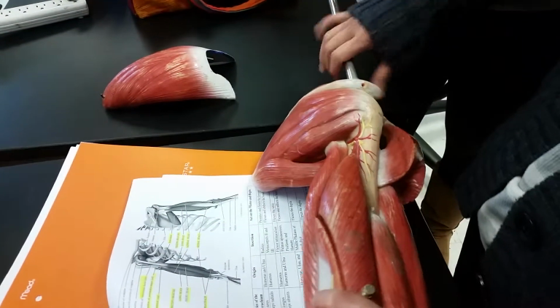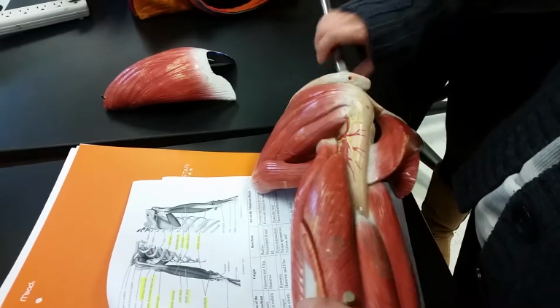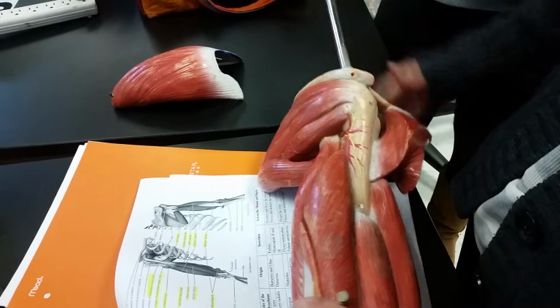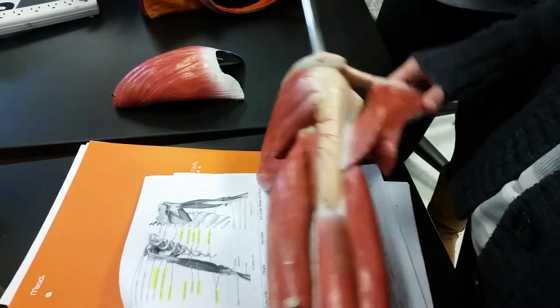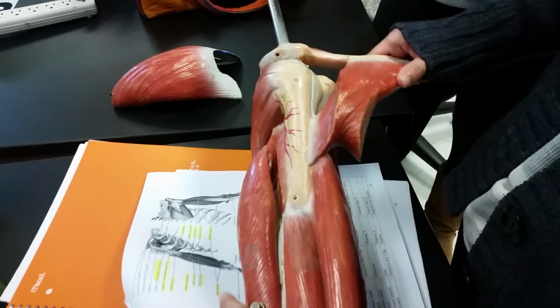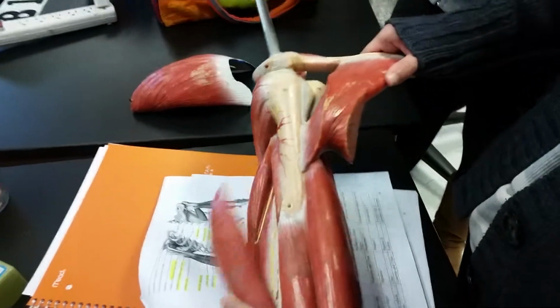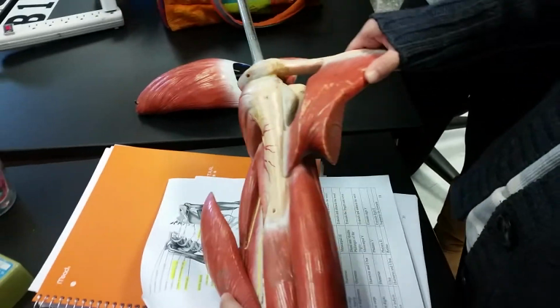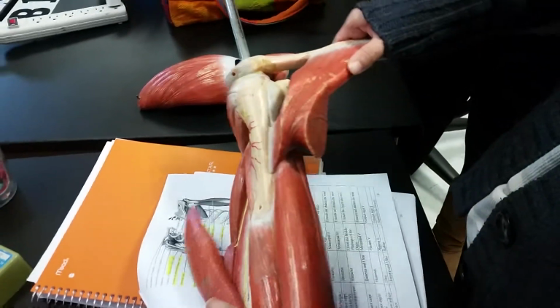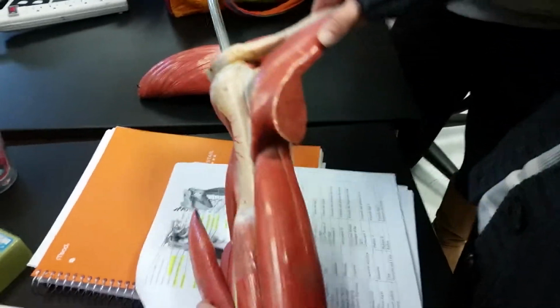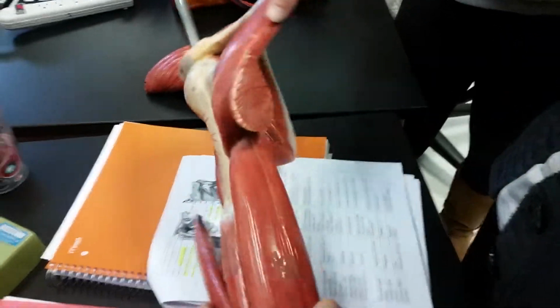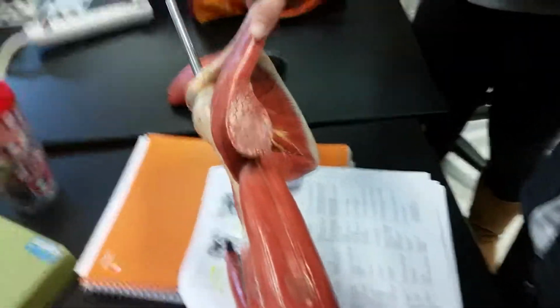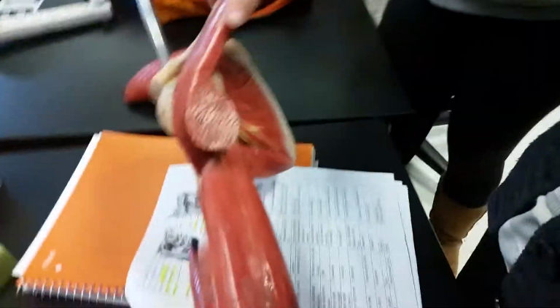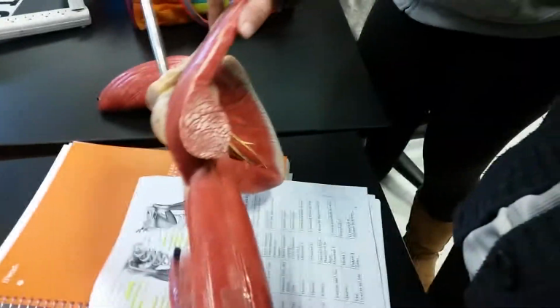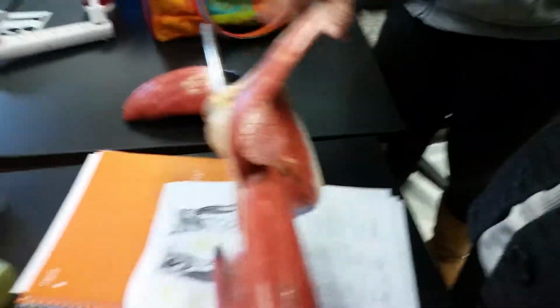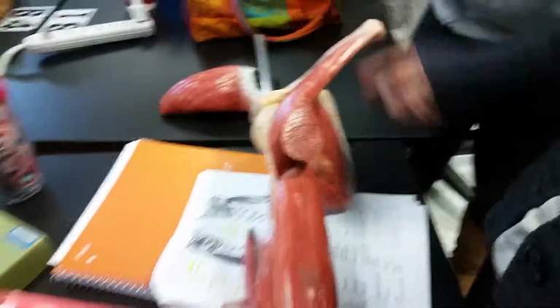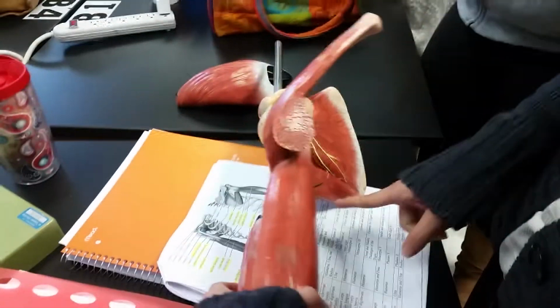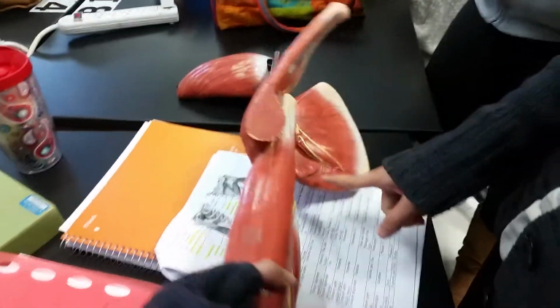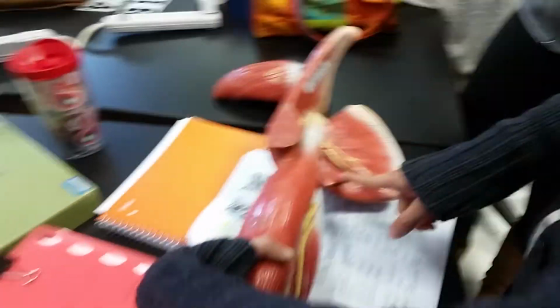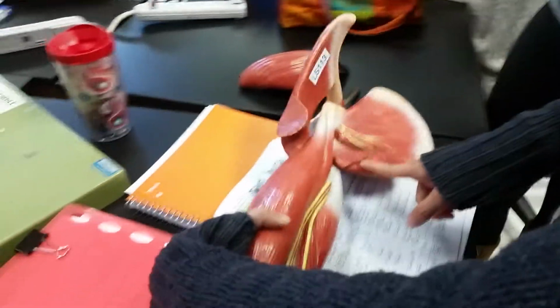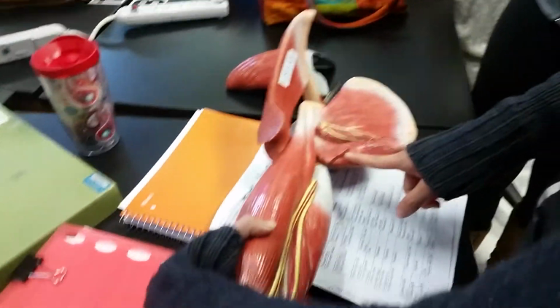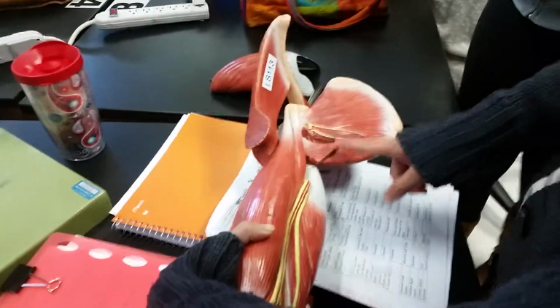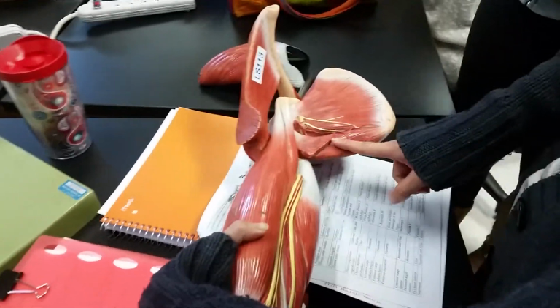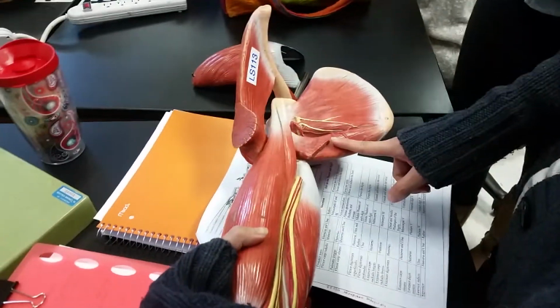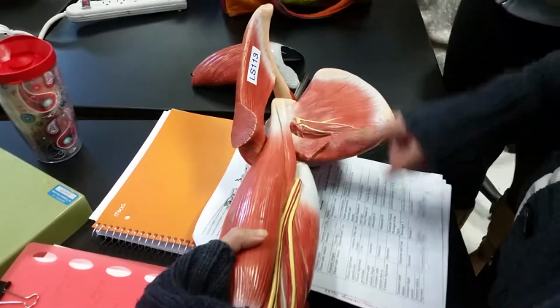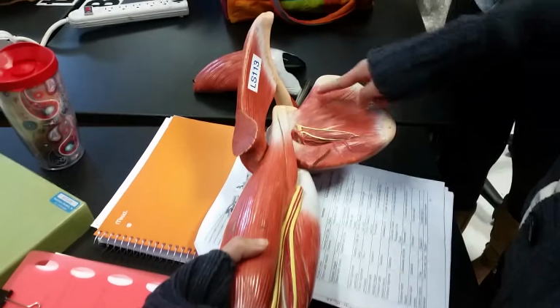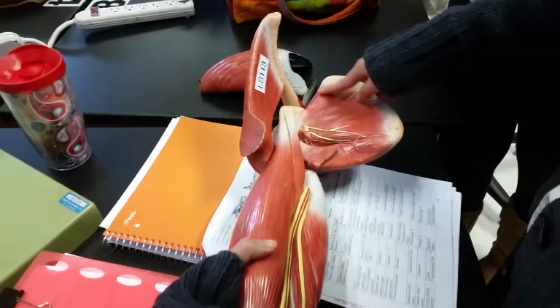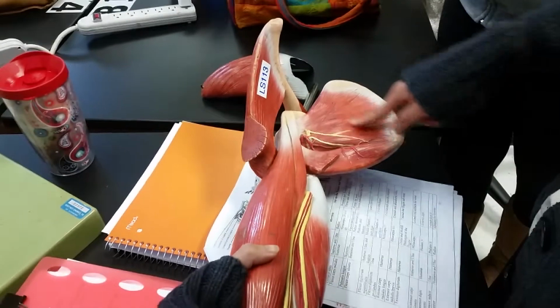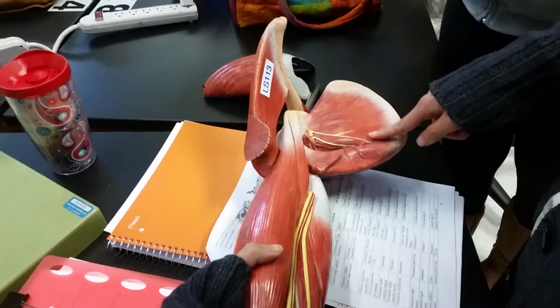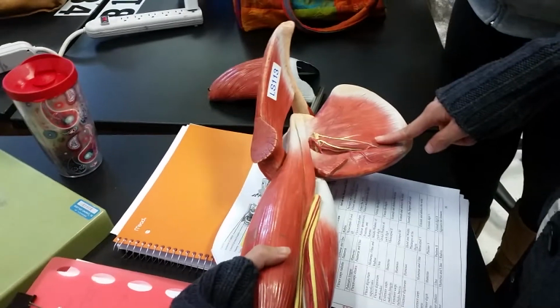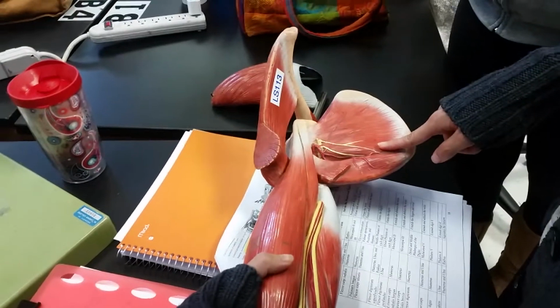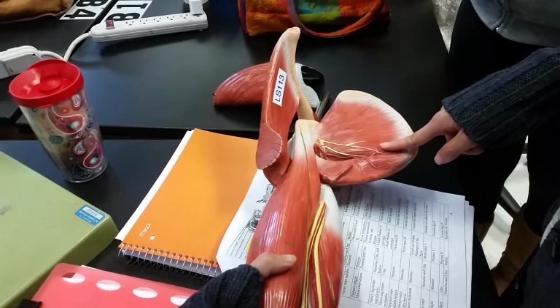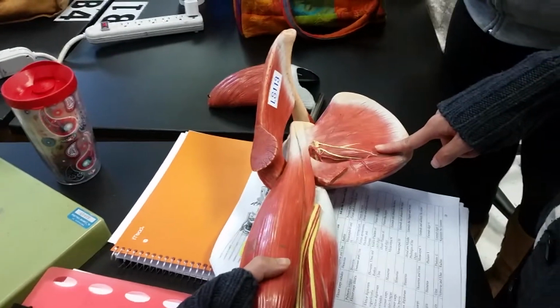So you flip it onto this side here. This is the same teres major, and here is the subscapularis.